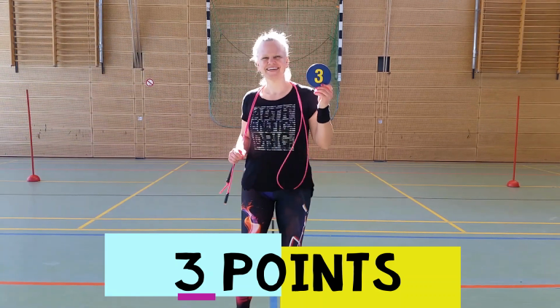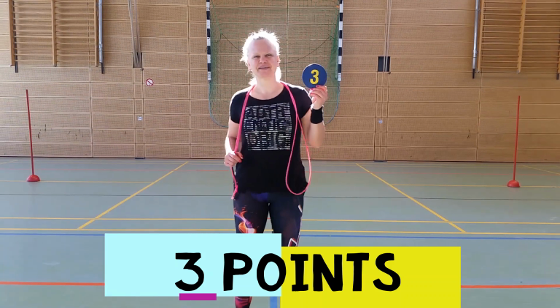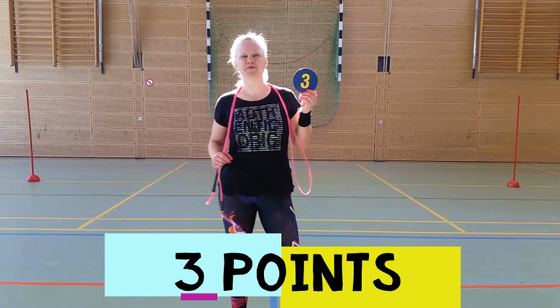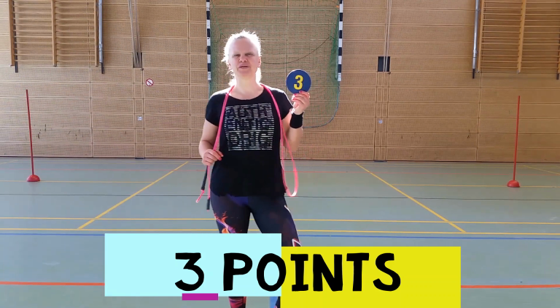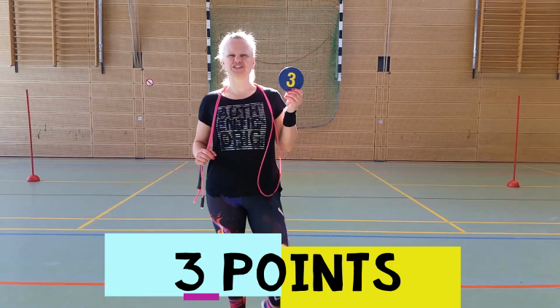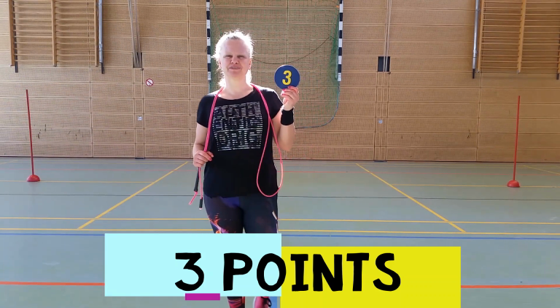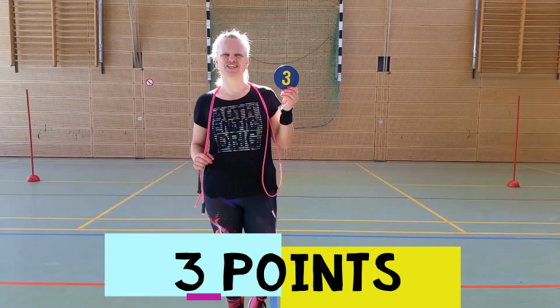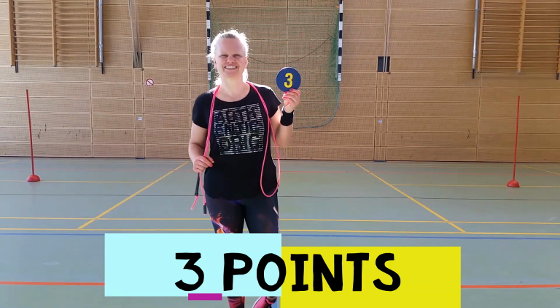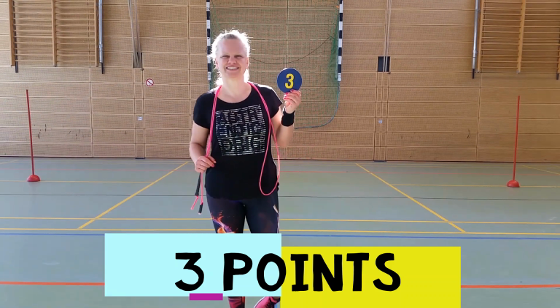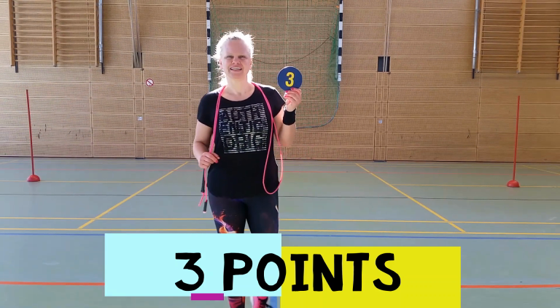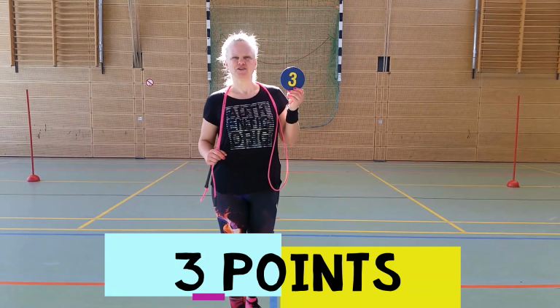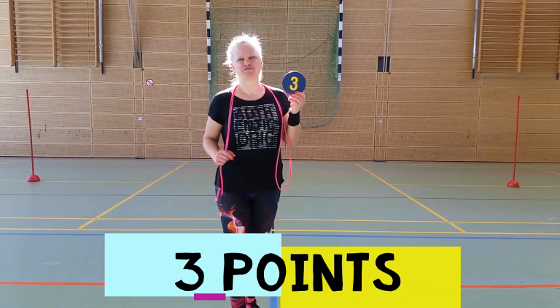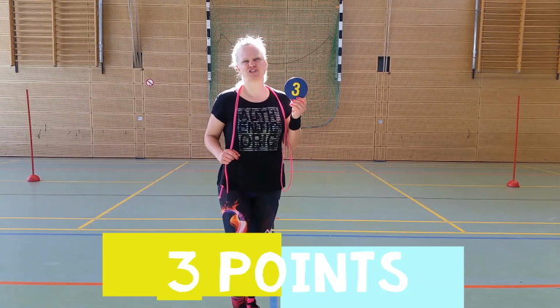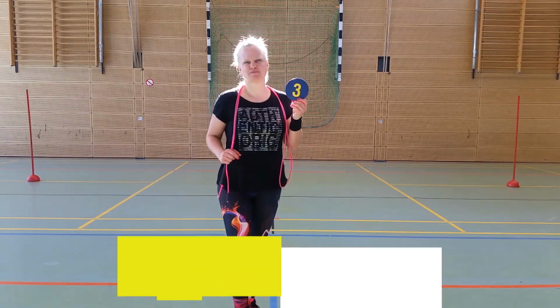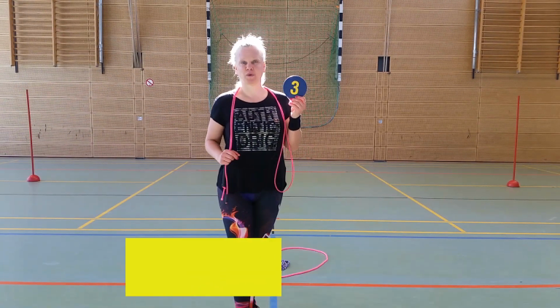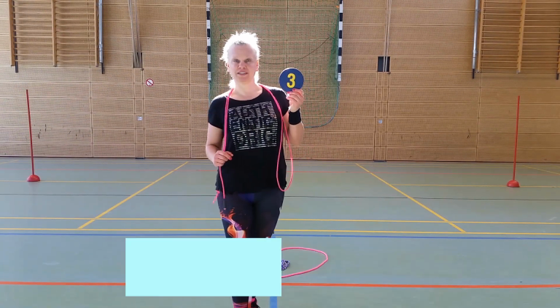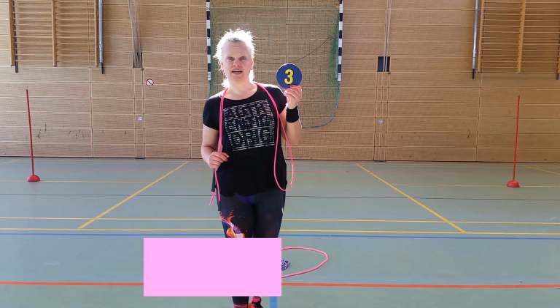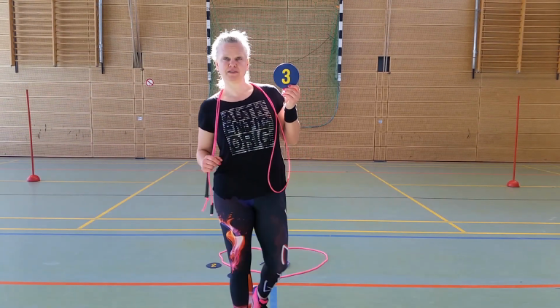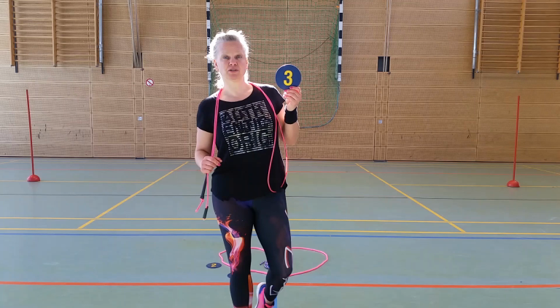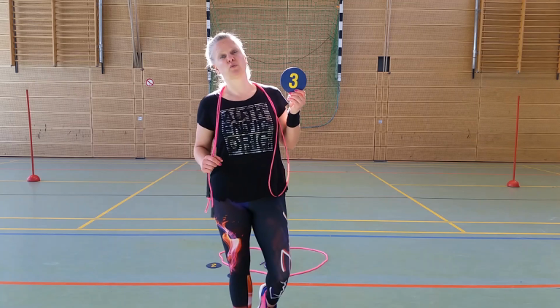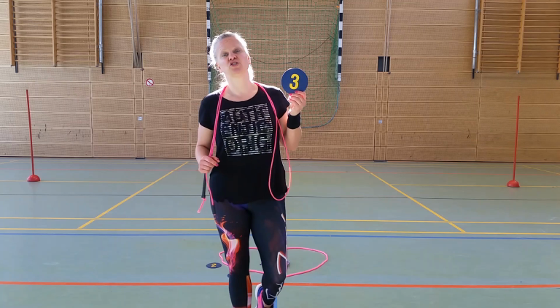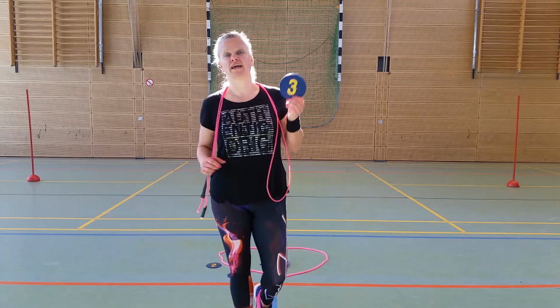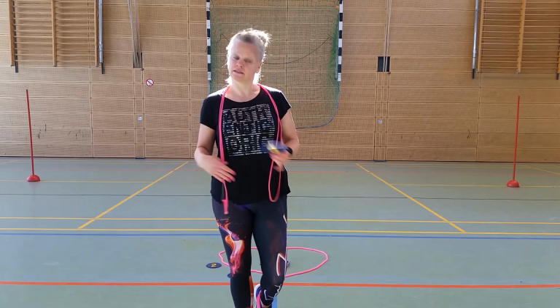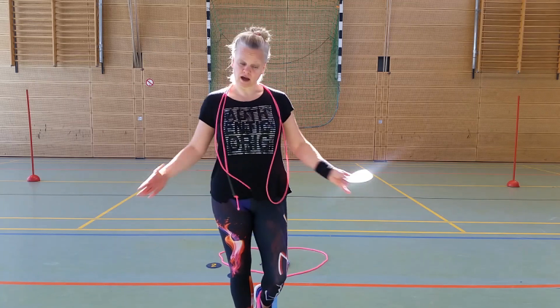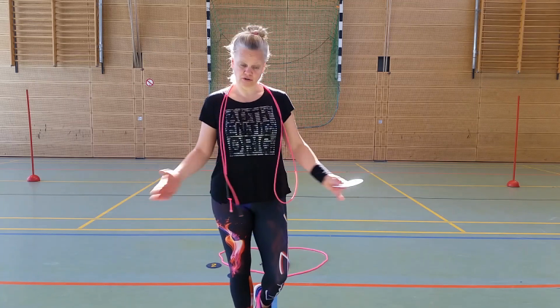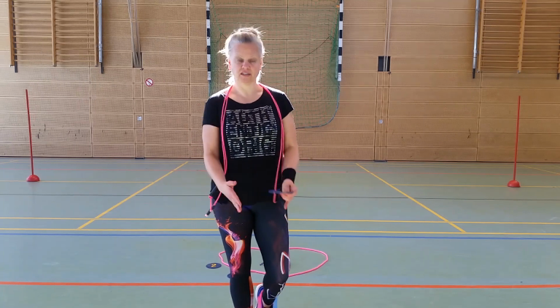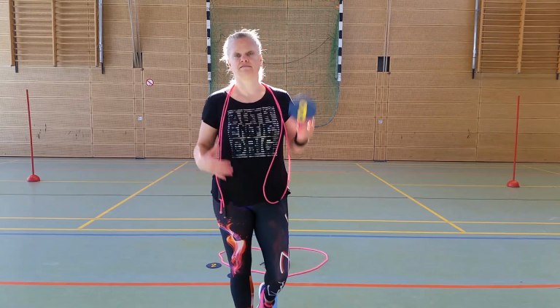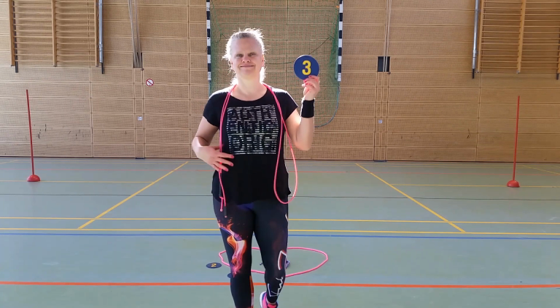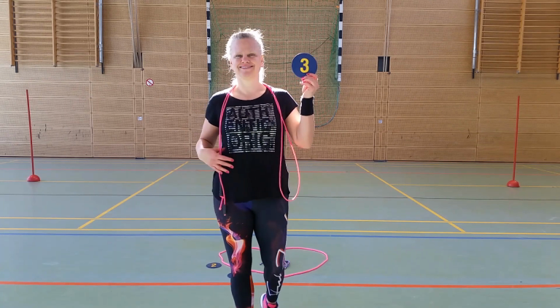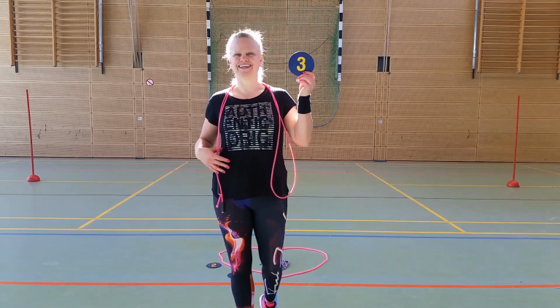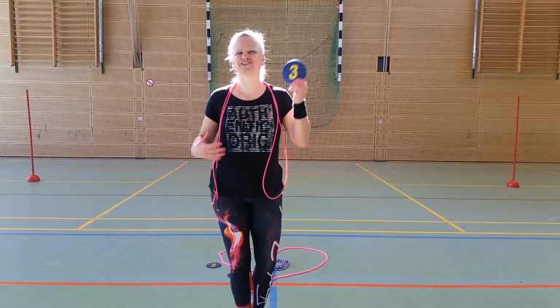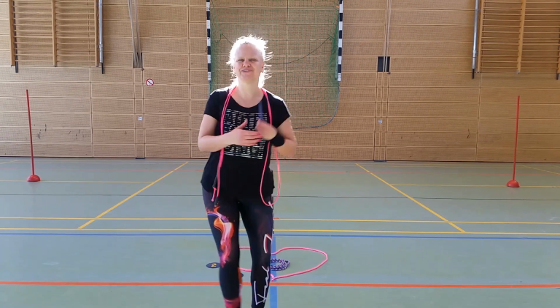Number three, jumping jacks. You have to jump twenty times because one jack is out-in. Let's go!